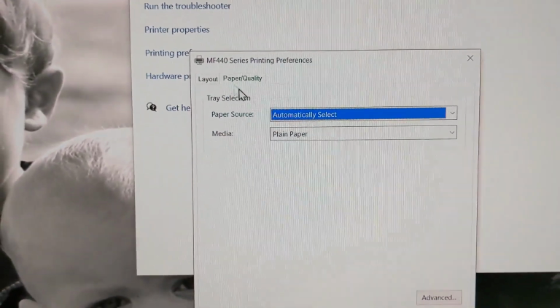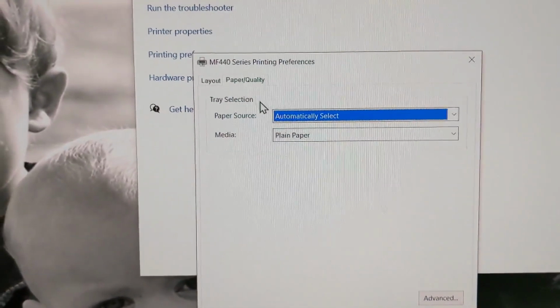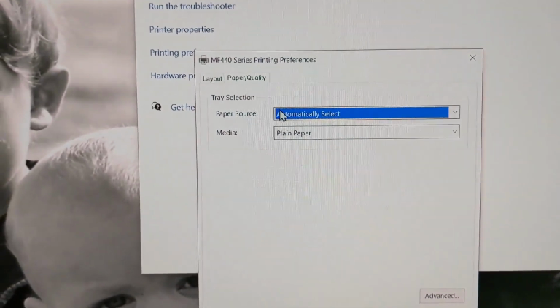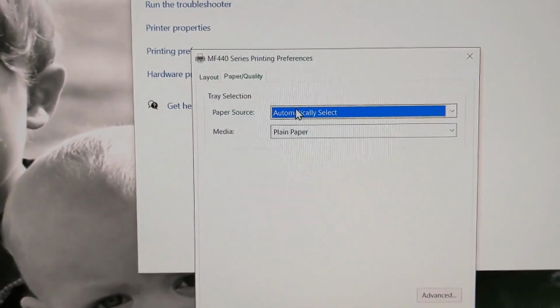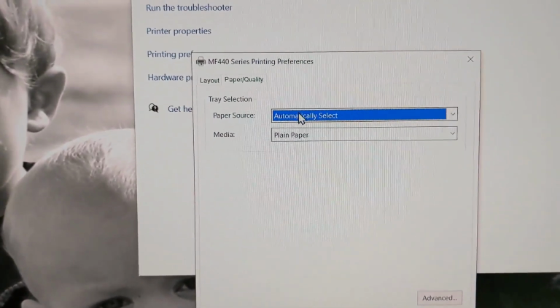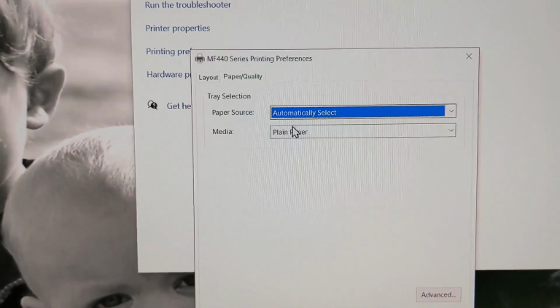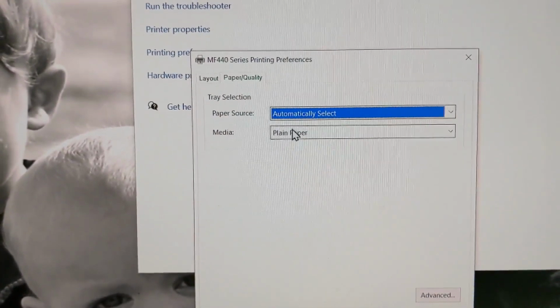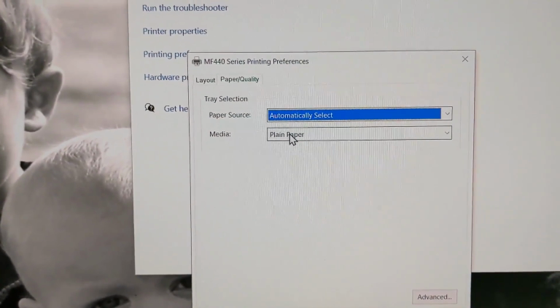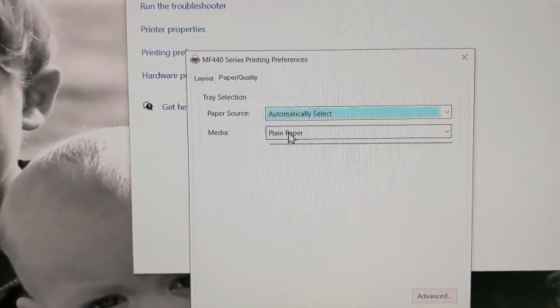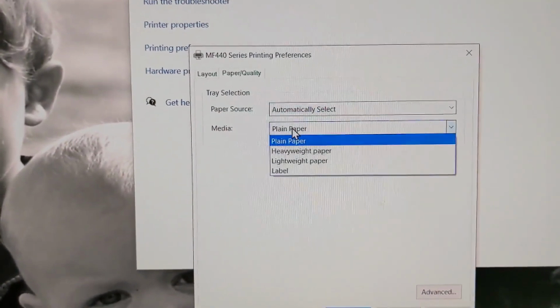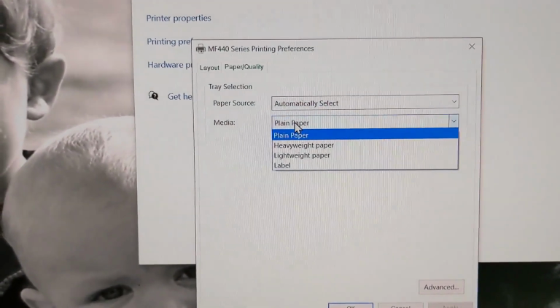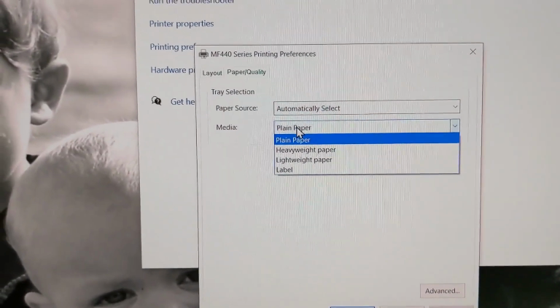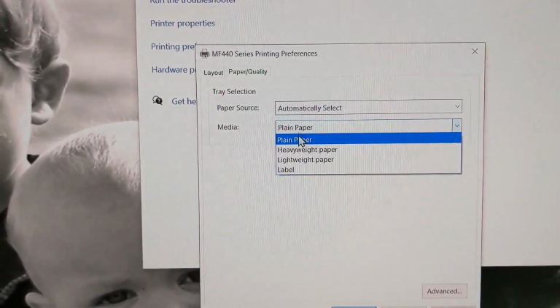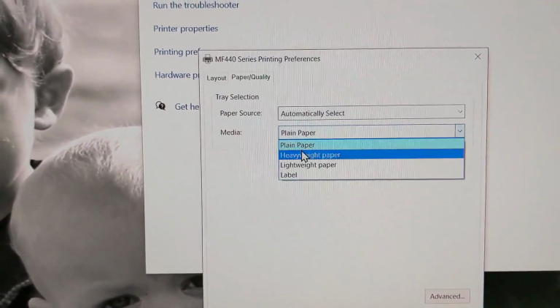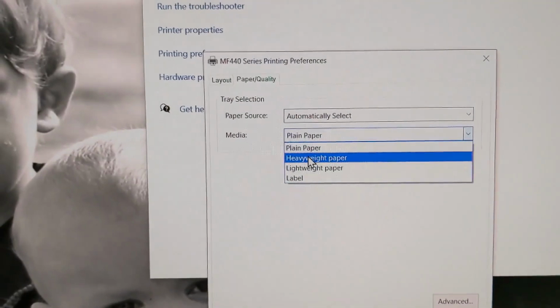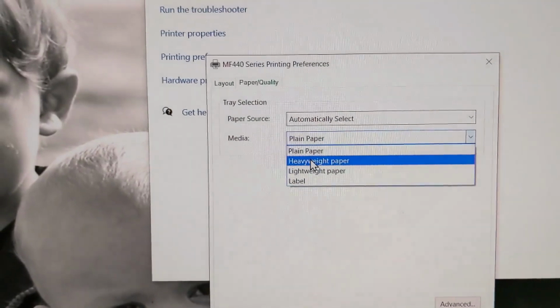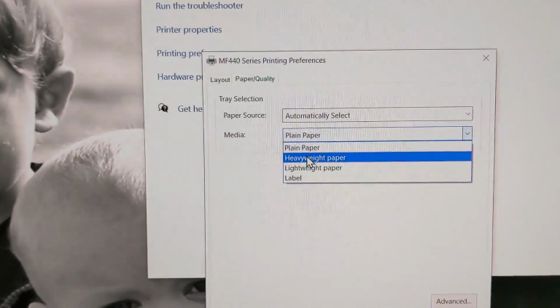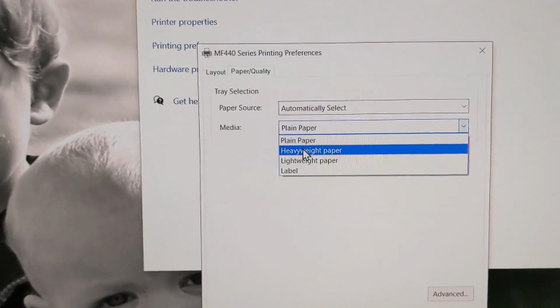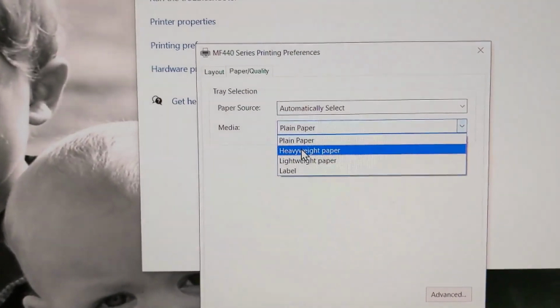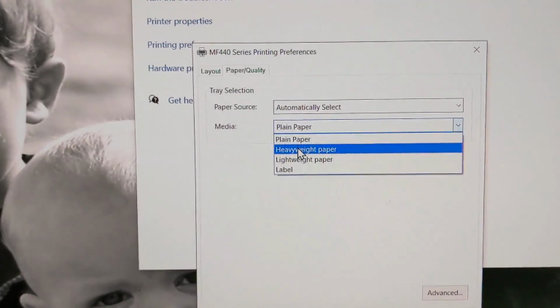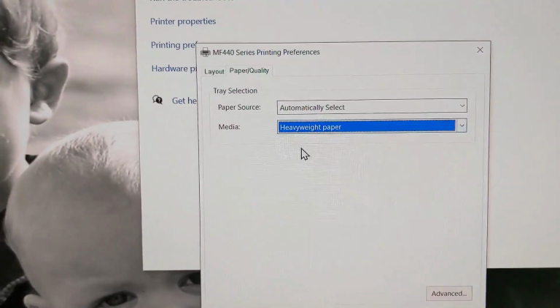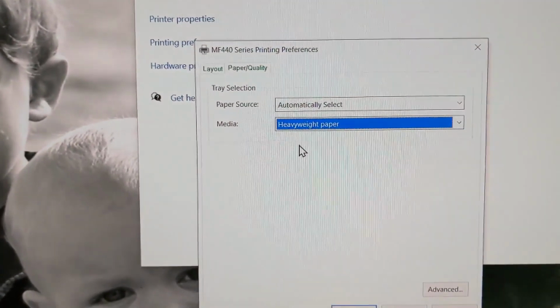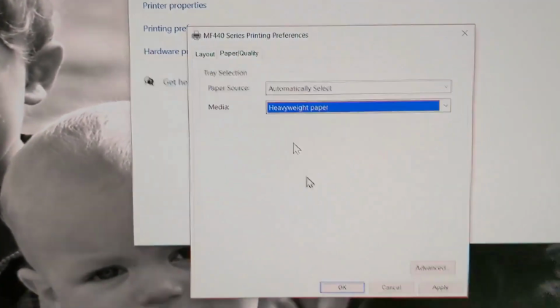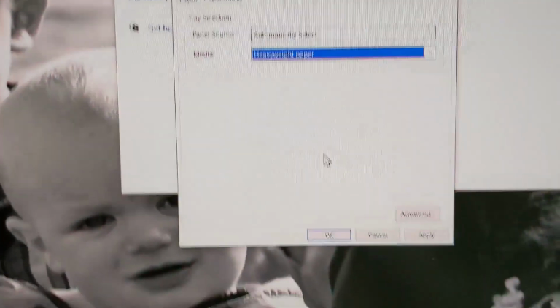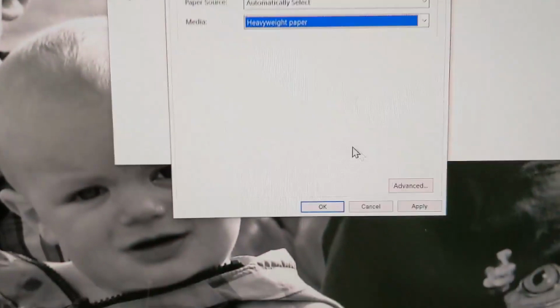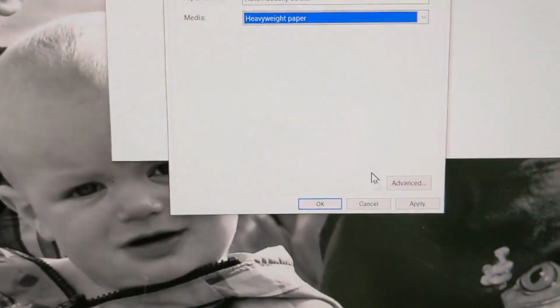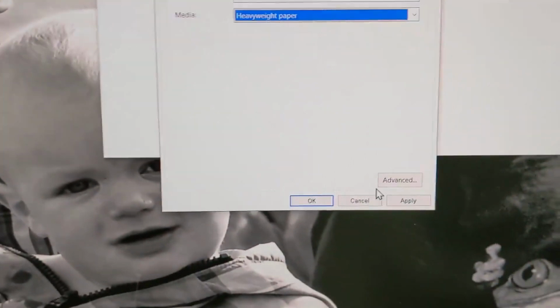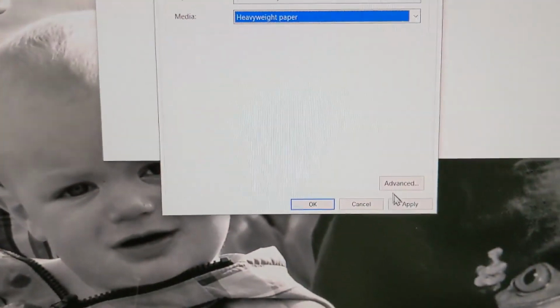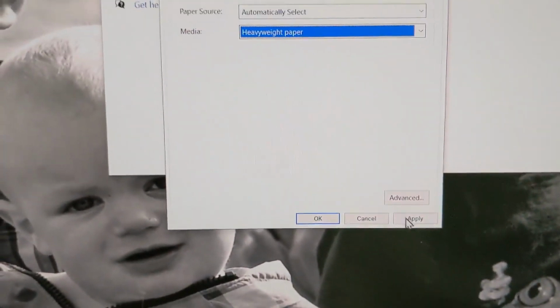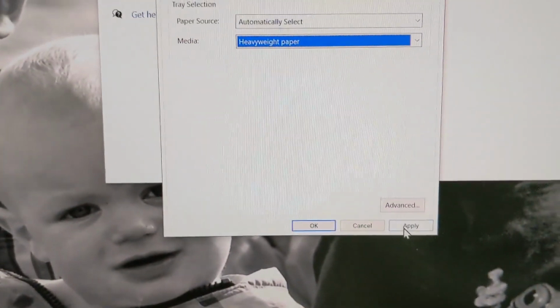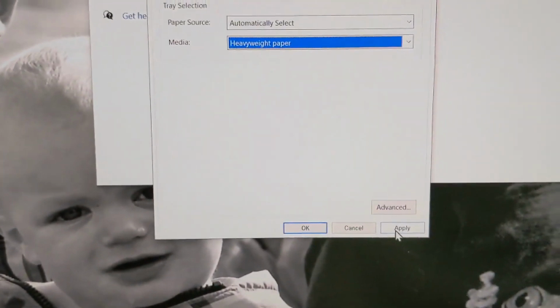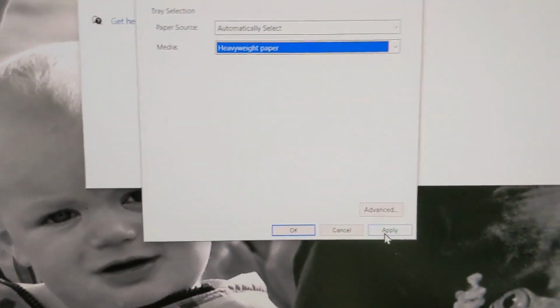That'll give us an option for paper. Instead of plain paper, we're going to put heavyweight paper. Then hit Apply.